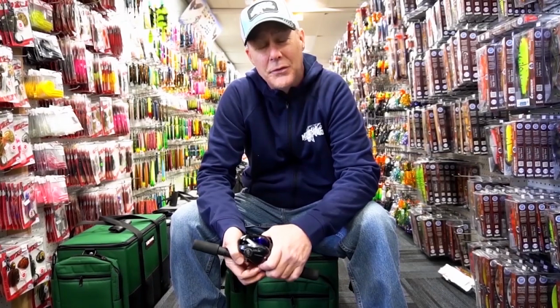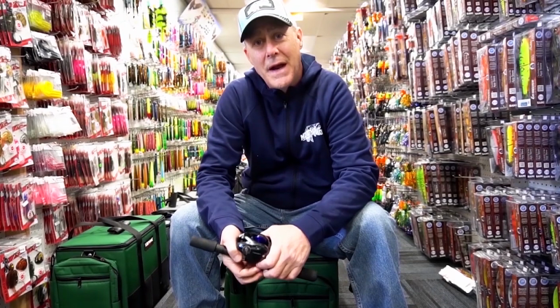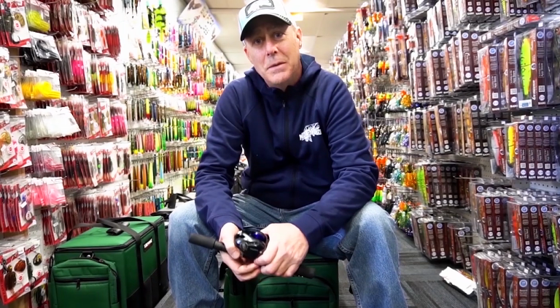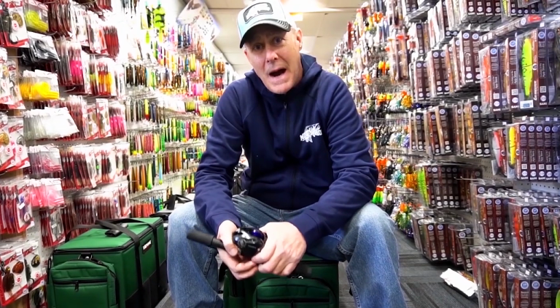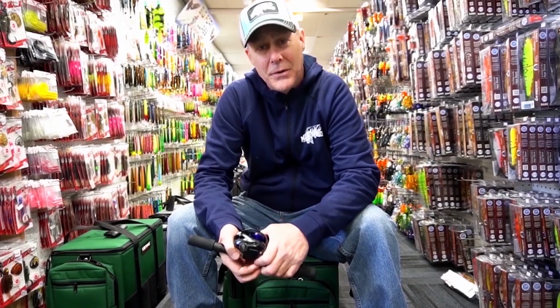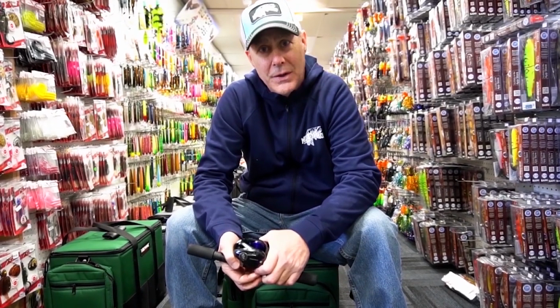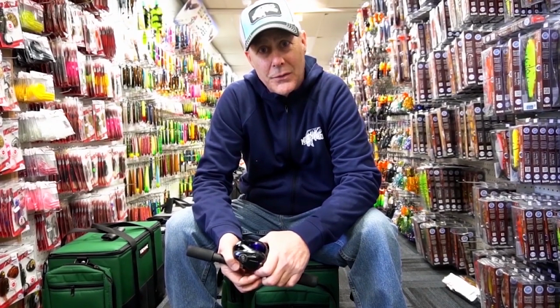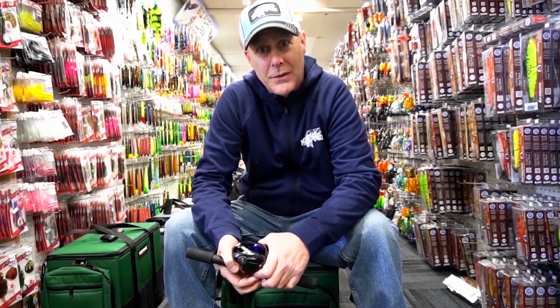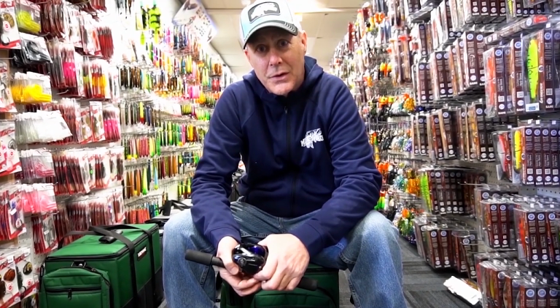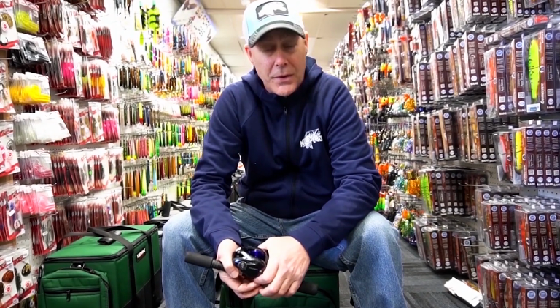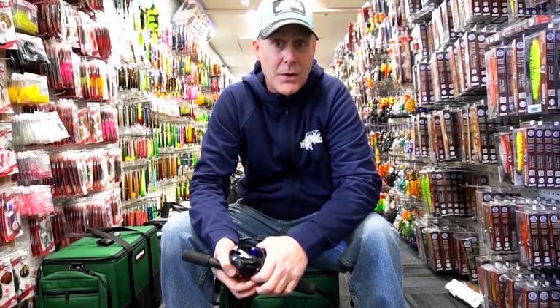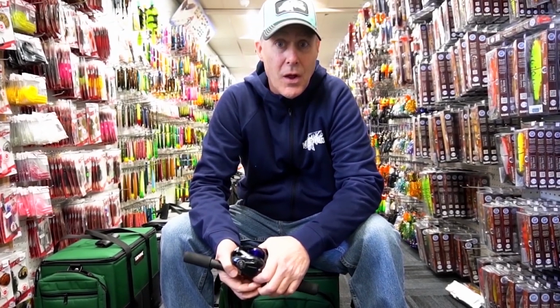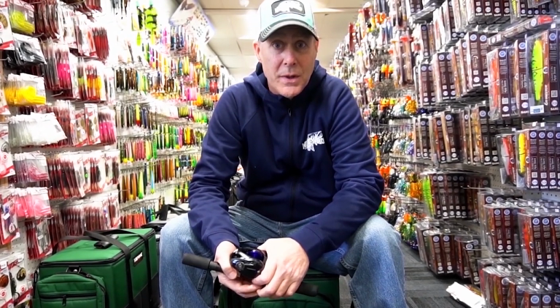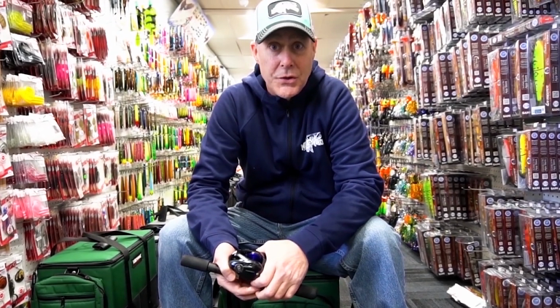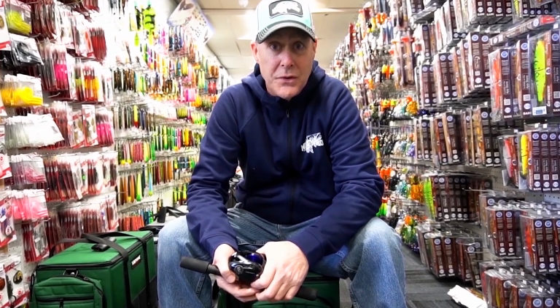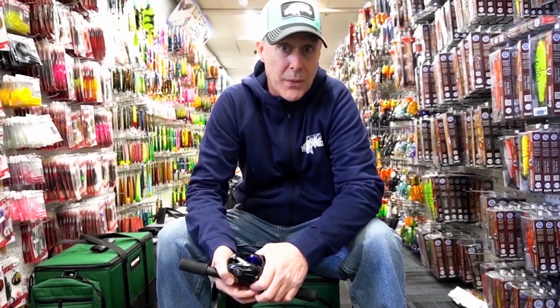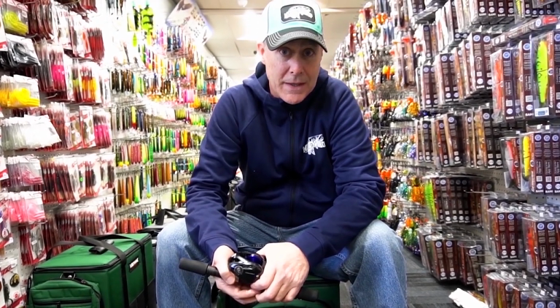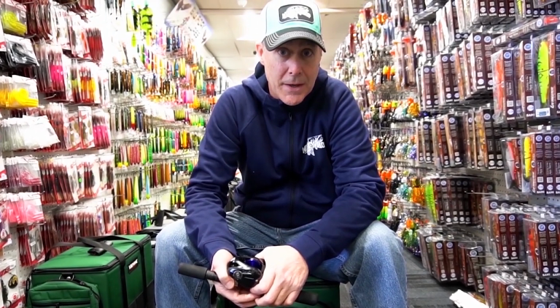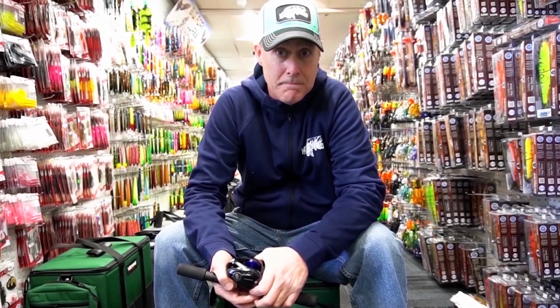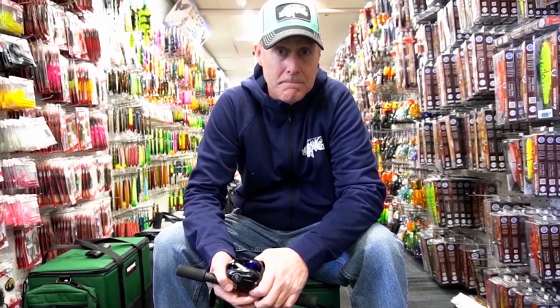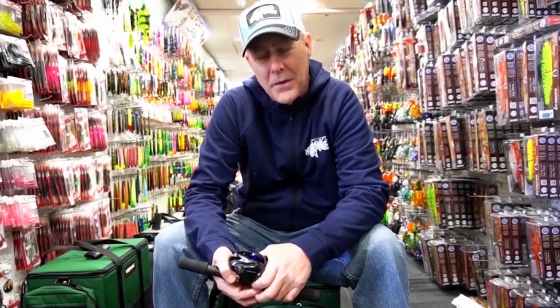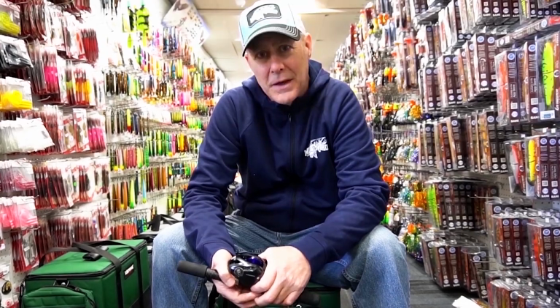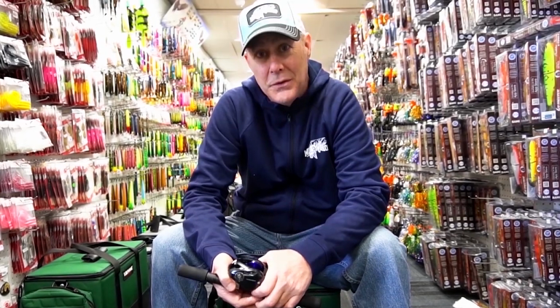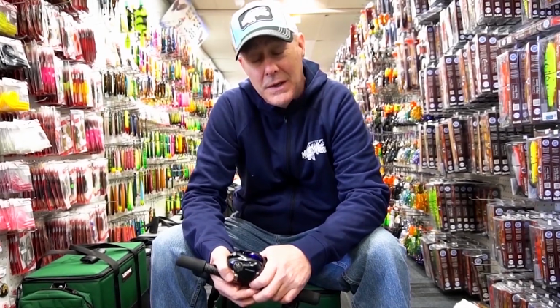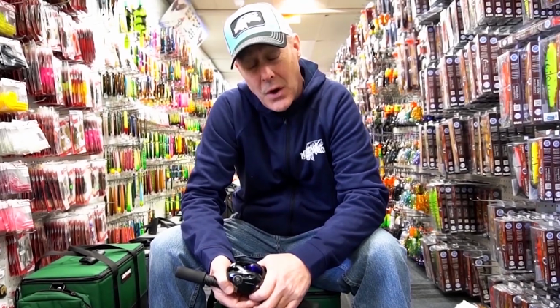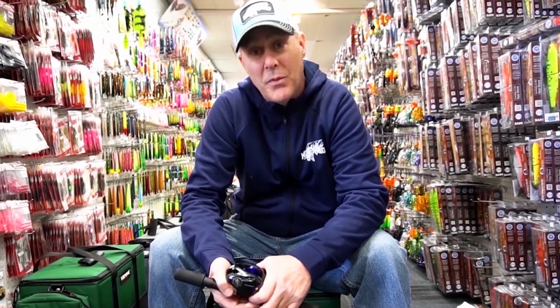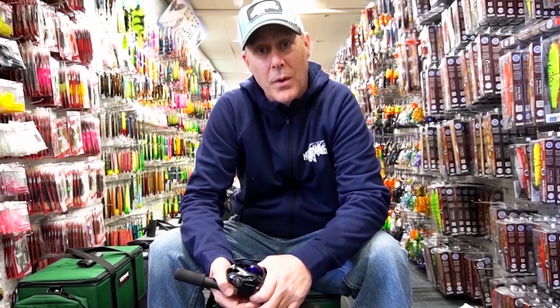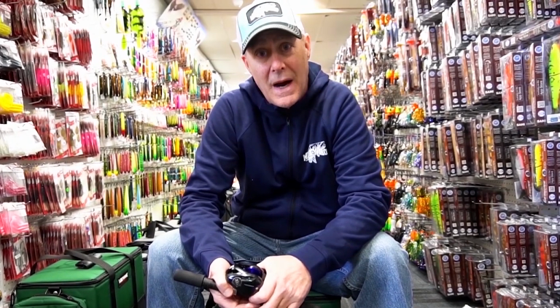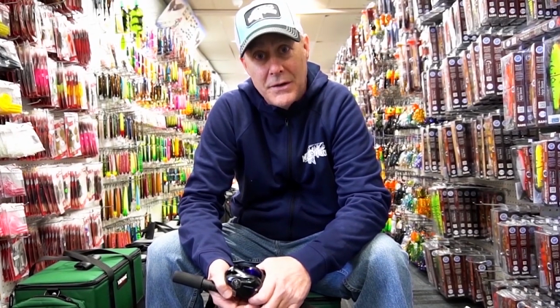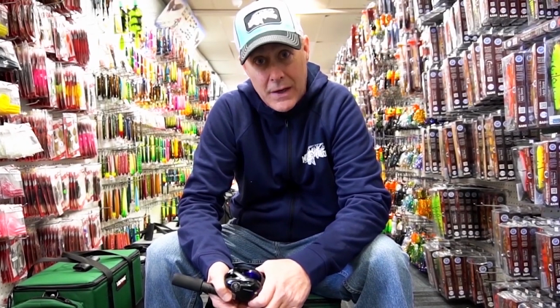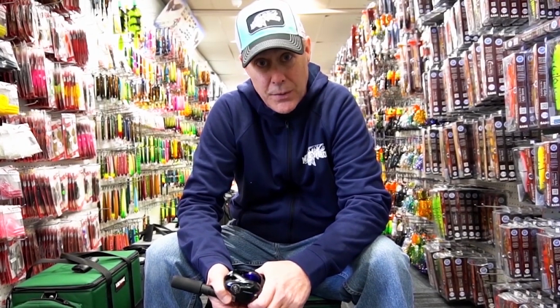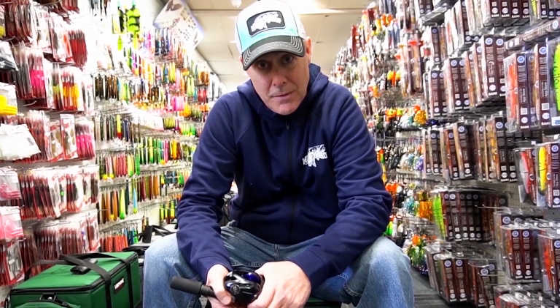Understanding modern reels is a critical element in choosing the right gear. Here are the things you need to know before buying your next reel.